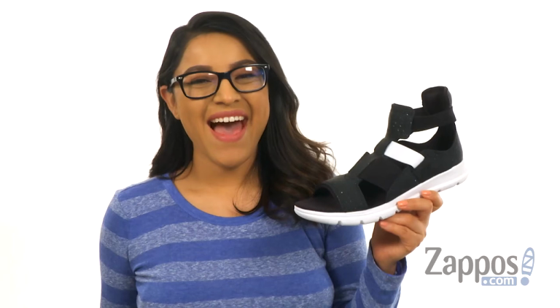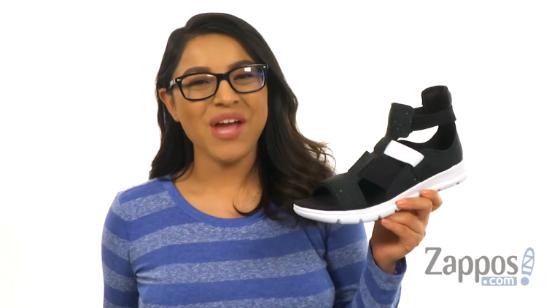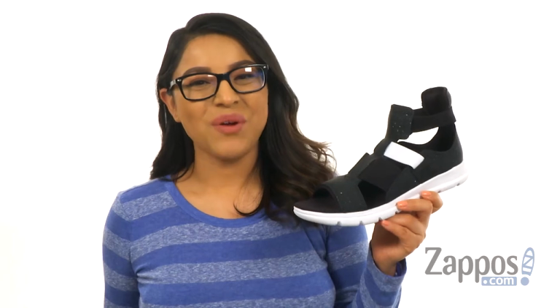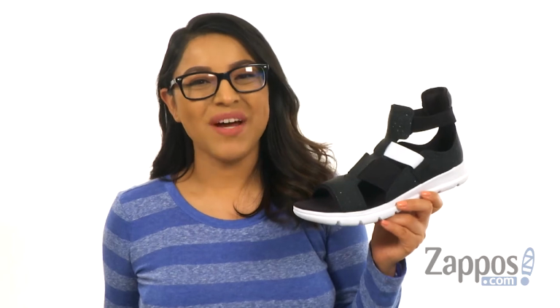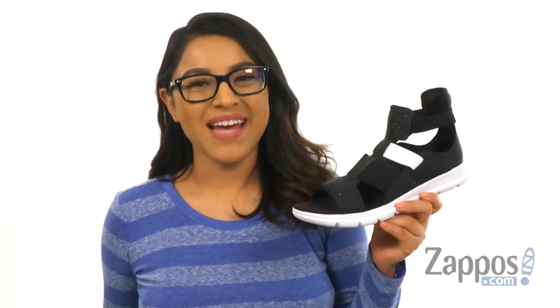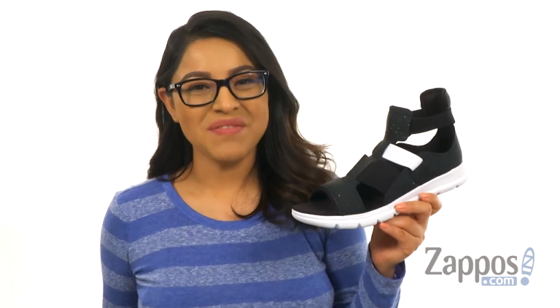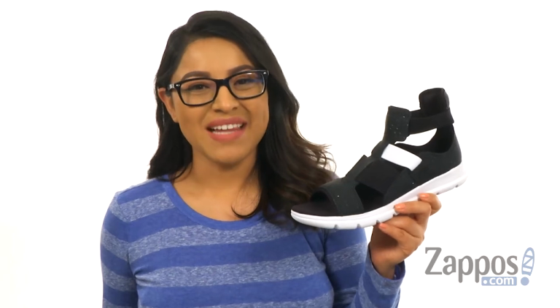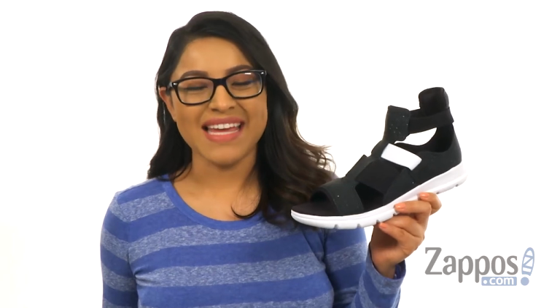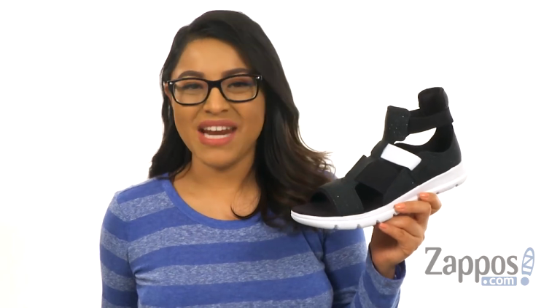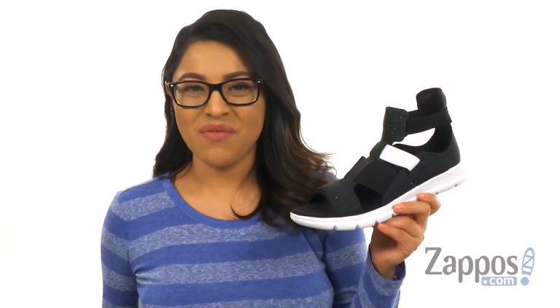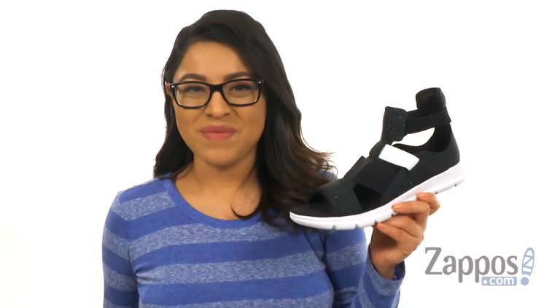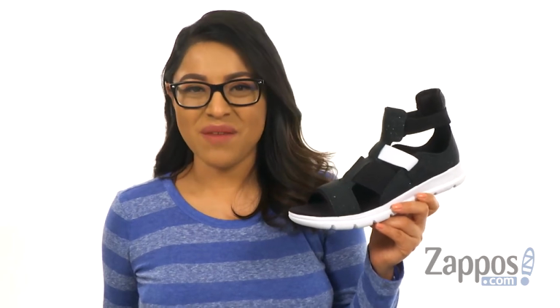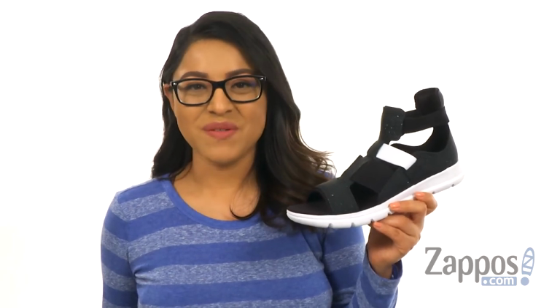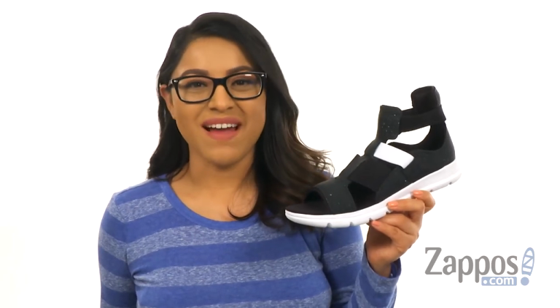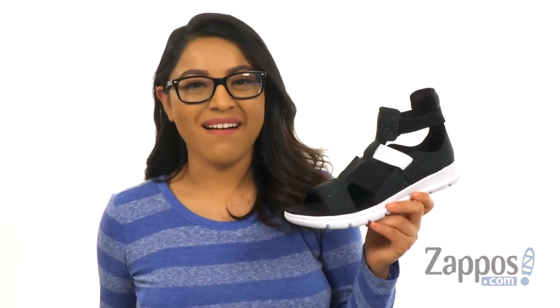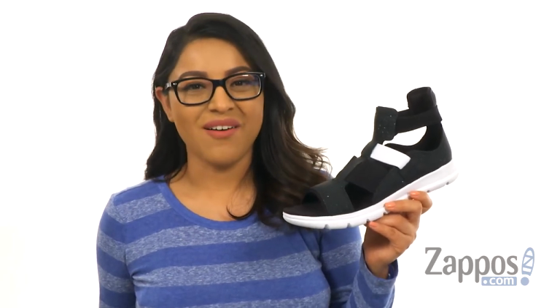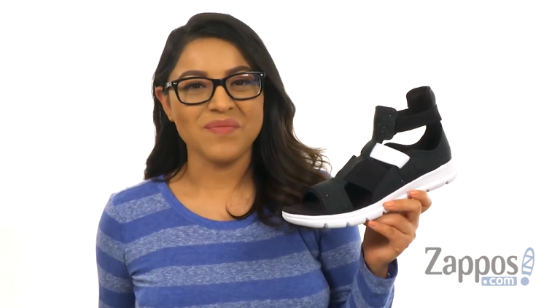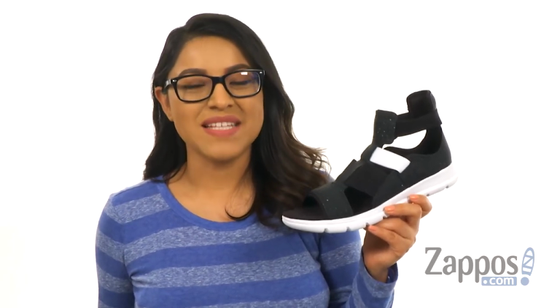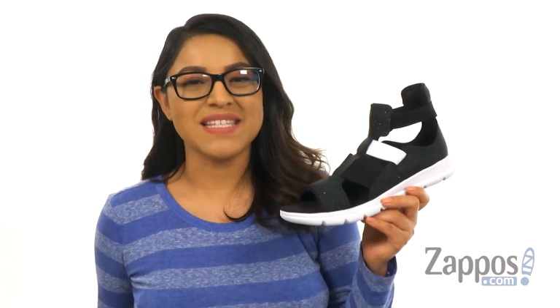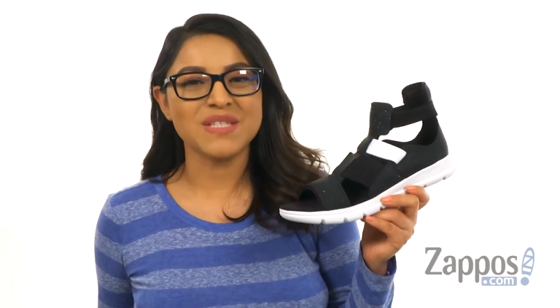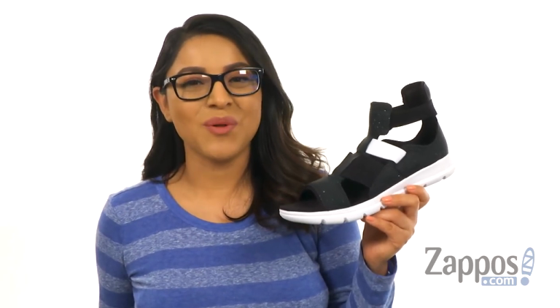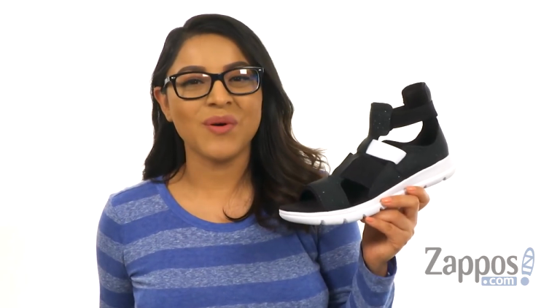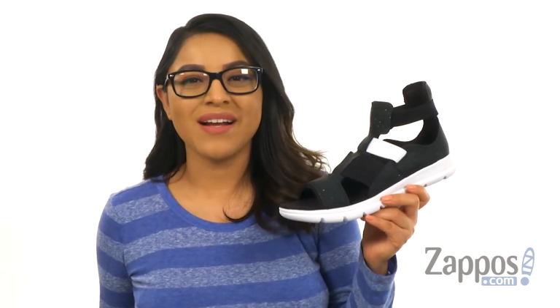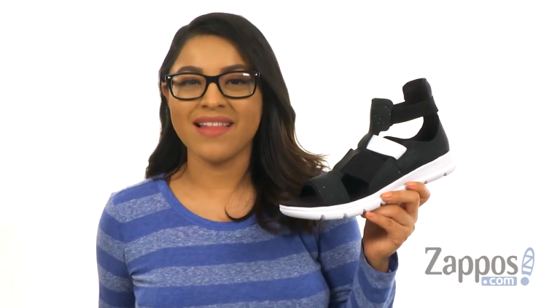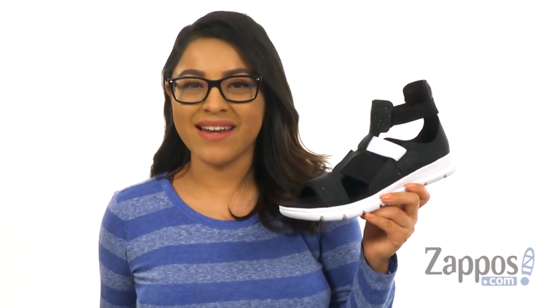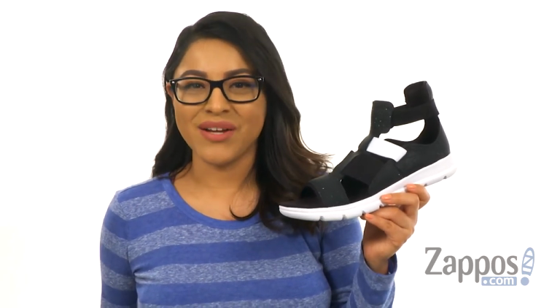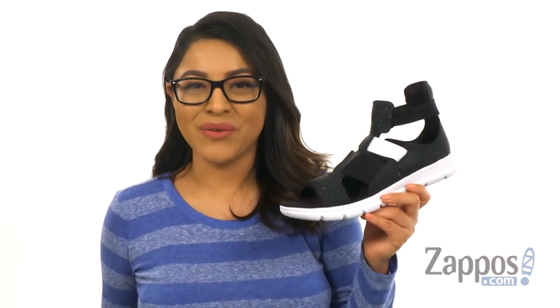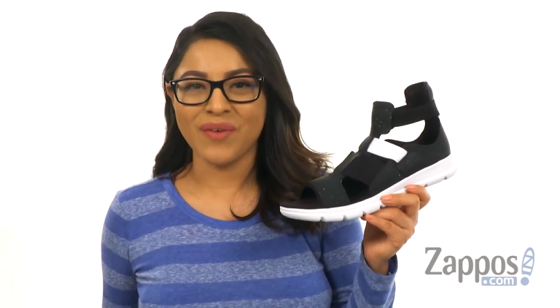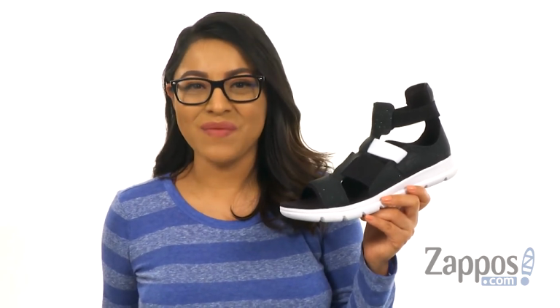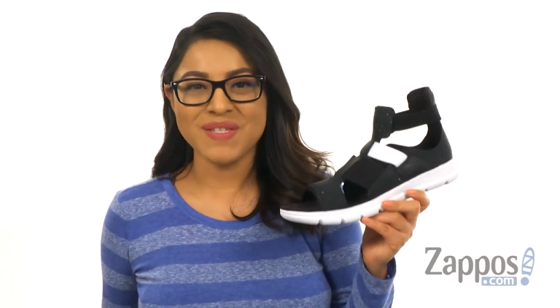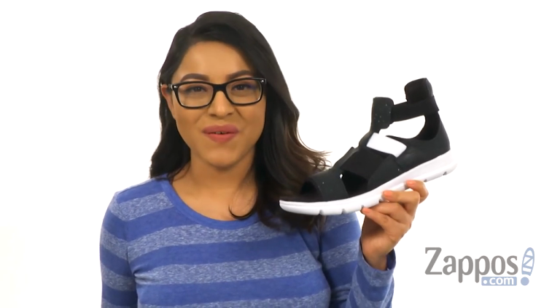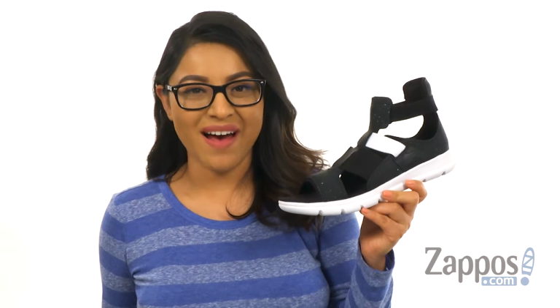Hi everyone, I'm Nellie and I'm from Zappos.com. This is Explorer Gladiator from Syrah.